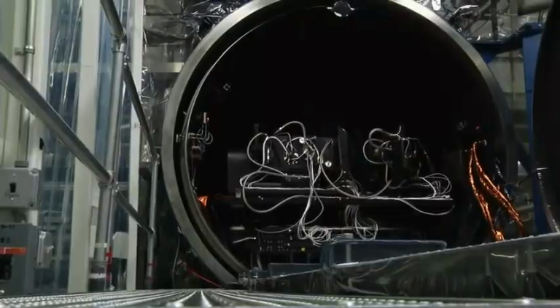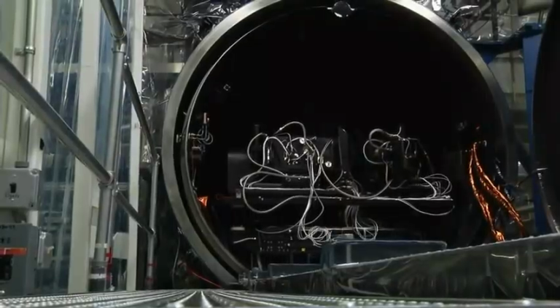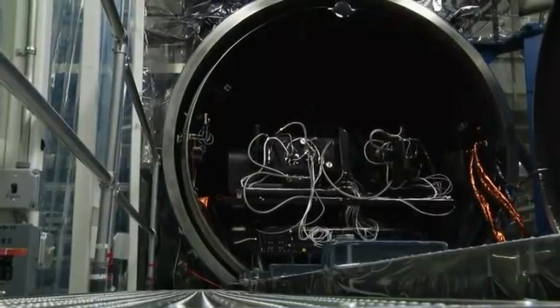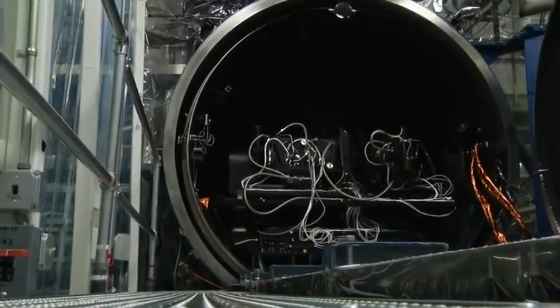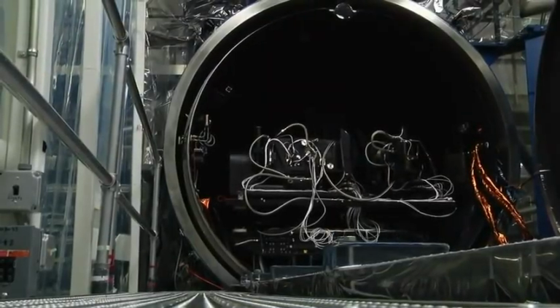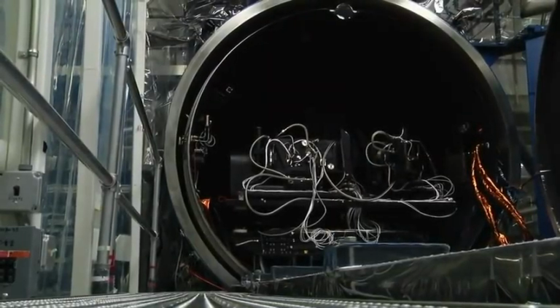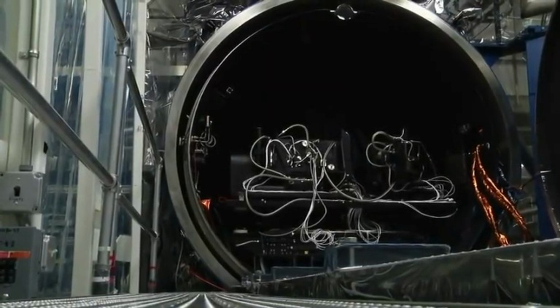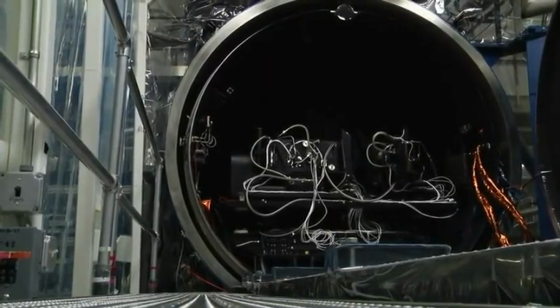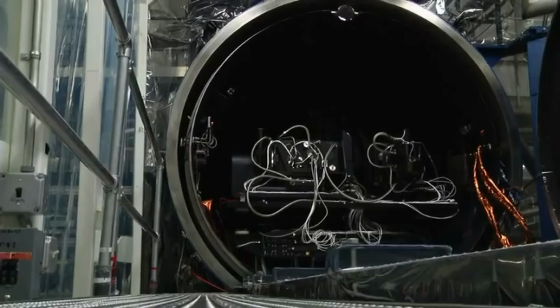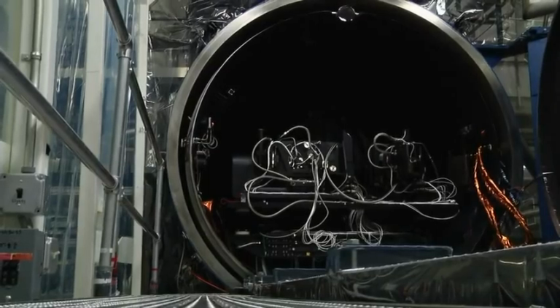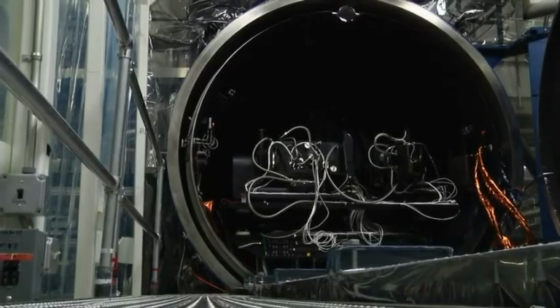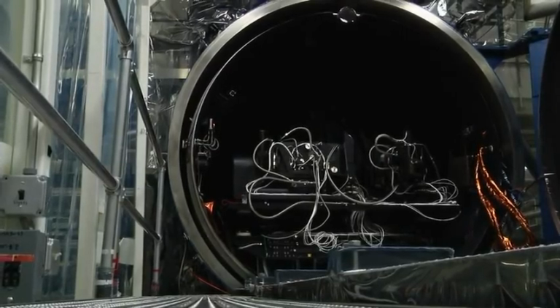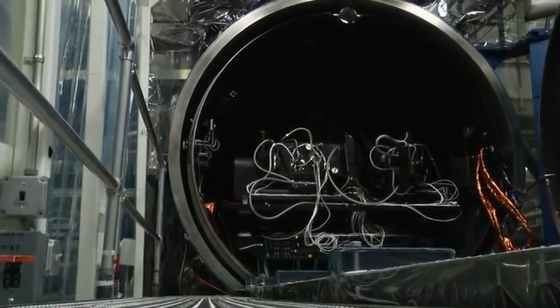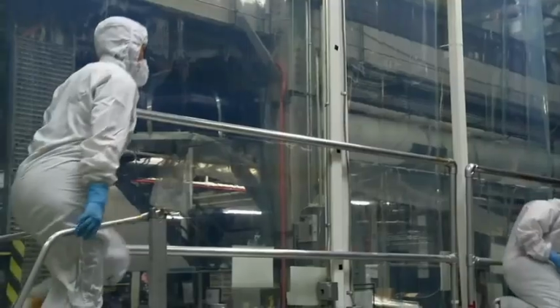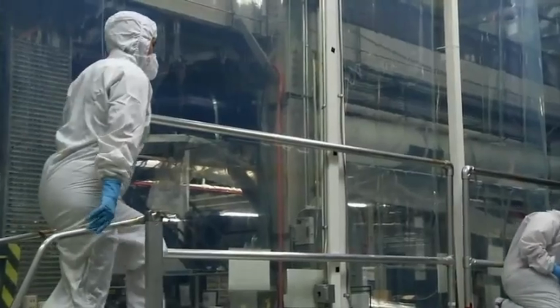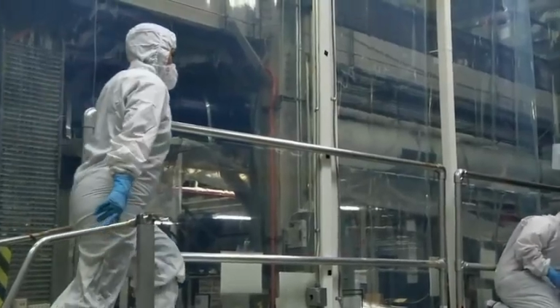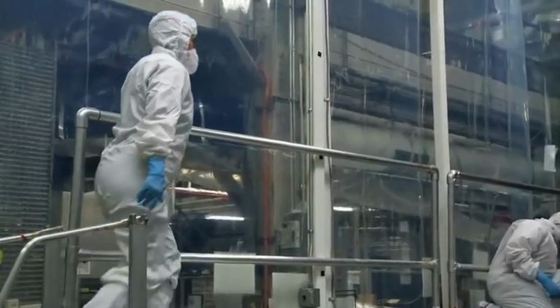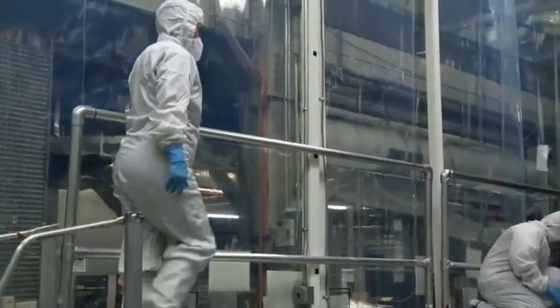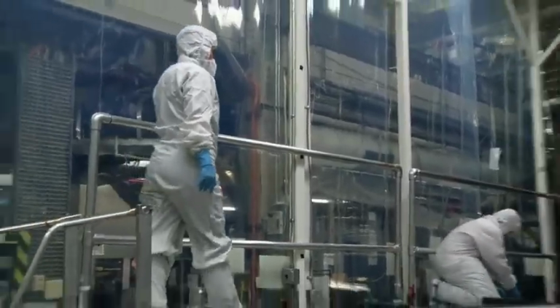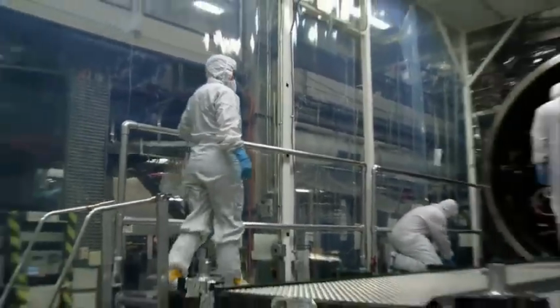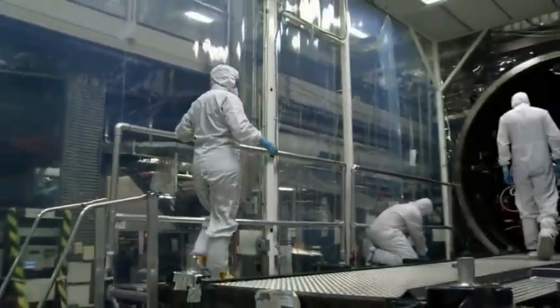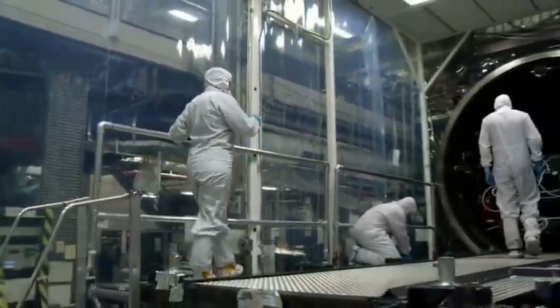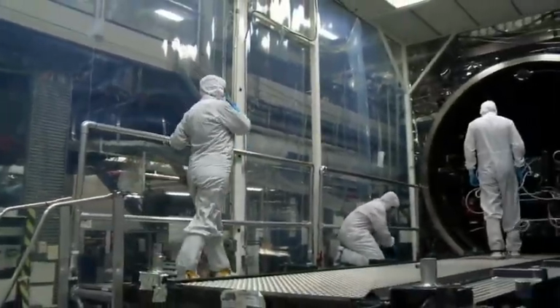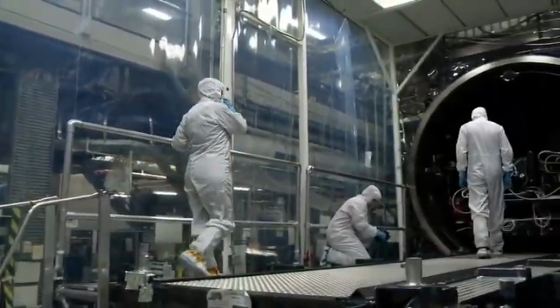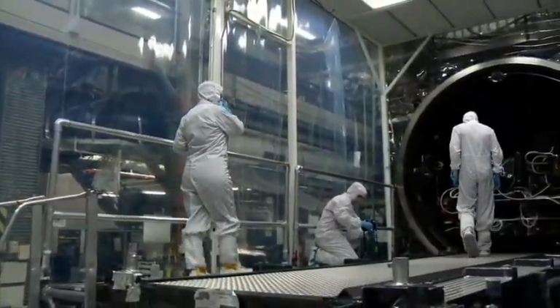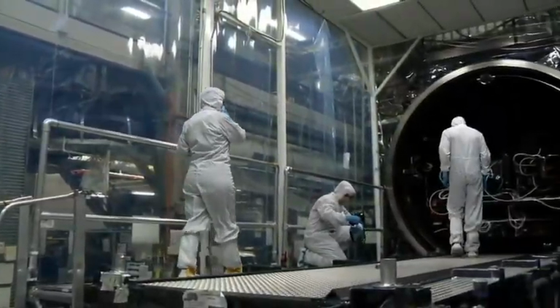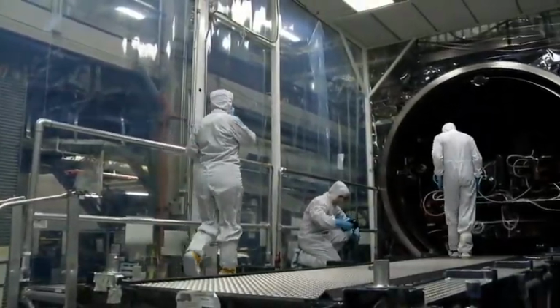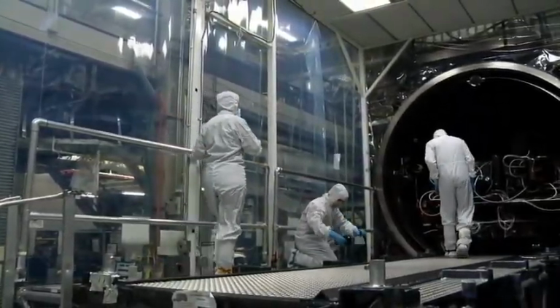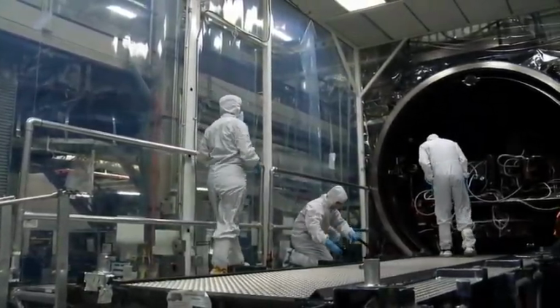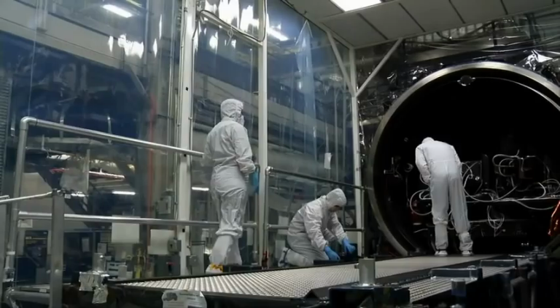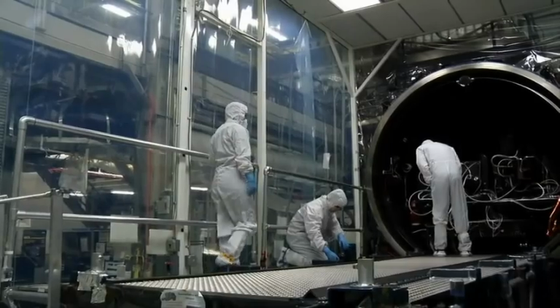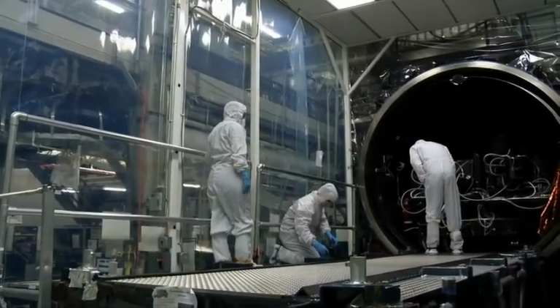Because TIERS is a thermal instrument that measures temperature from space, we do our testing in a thermal vacuum chamber where we can control the temperature and pressure.